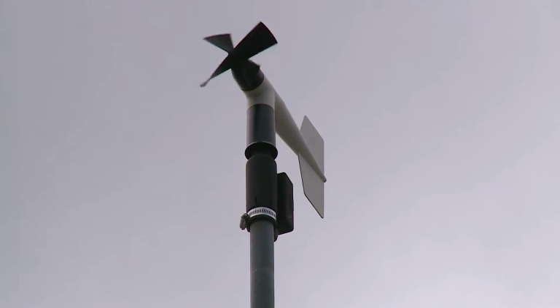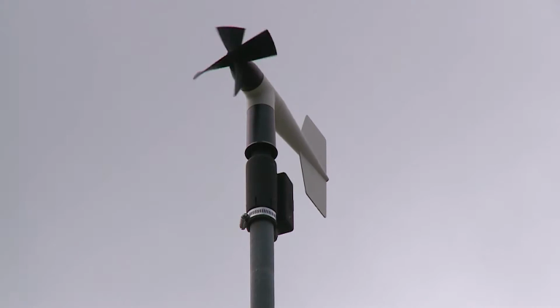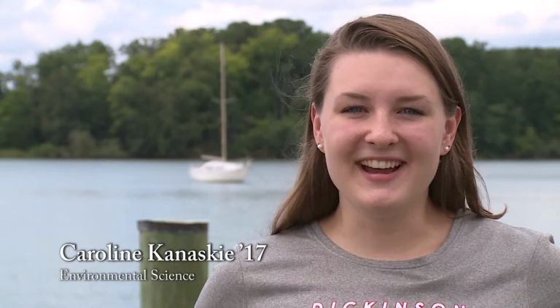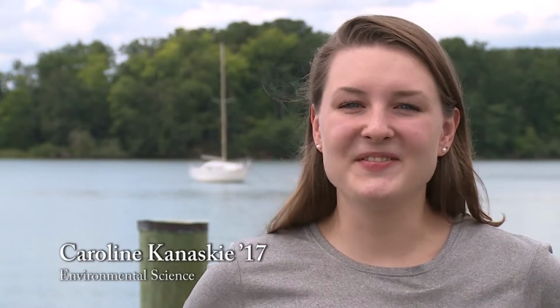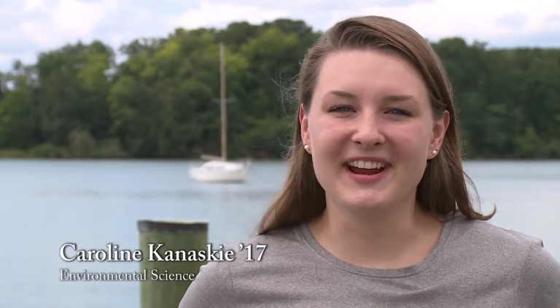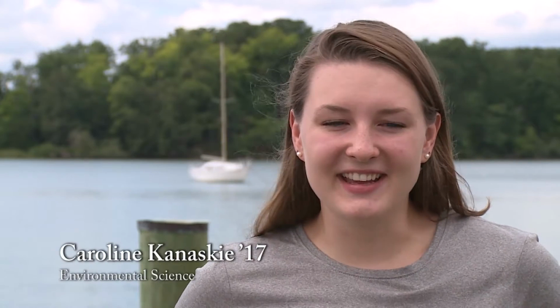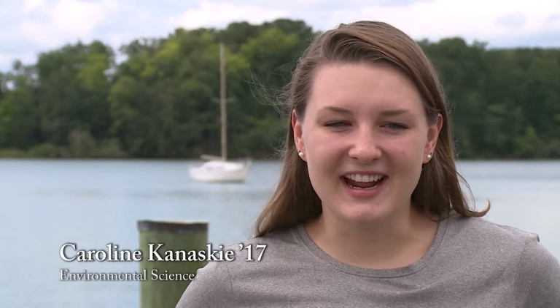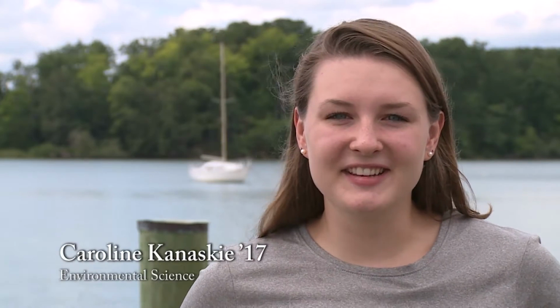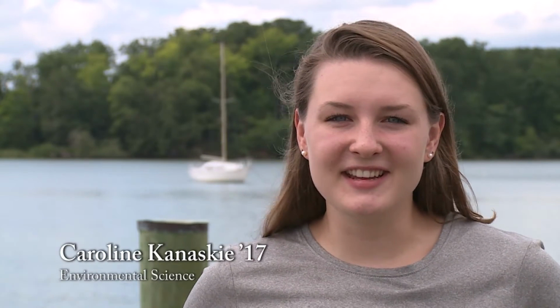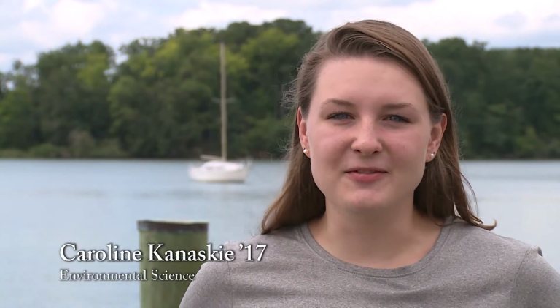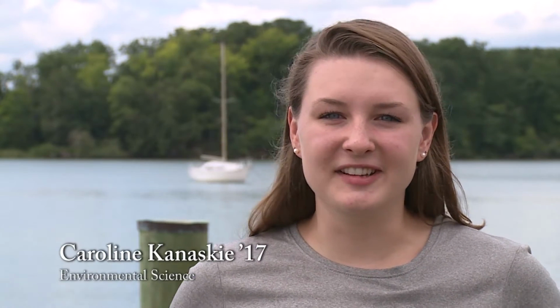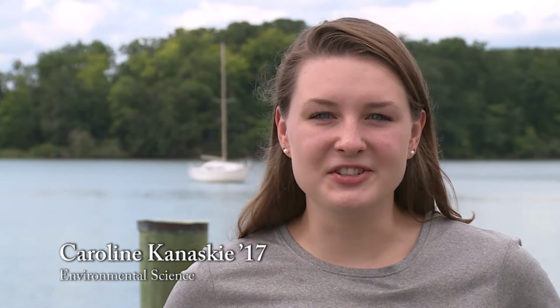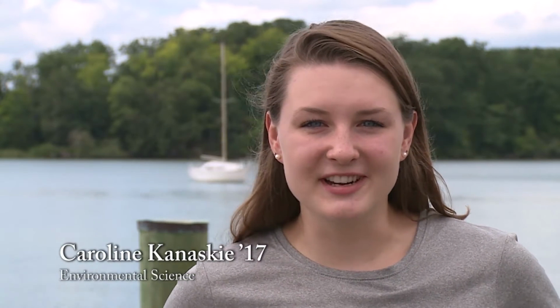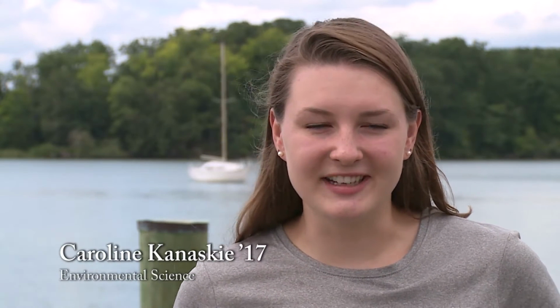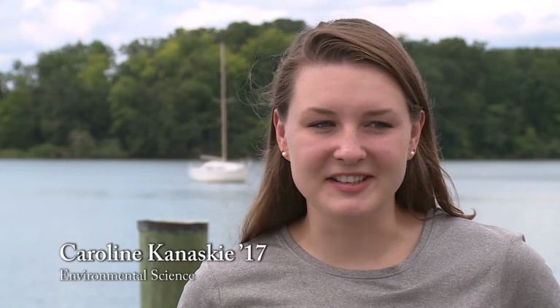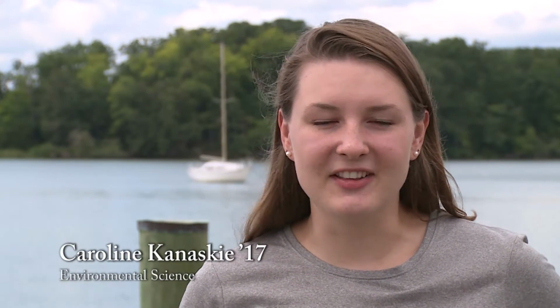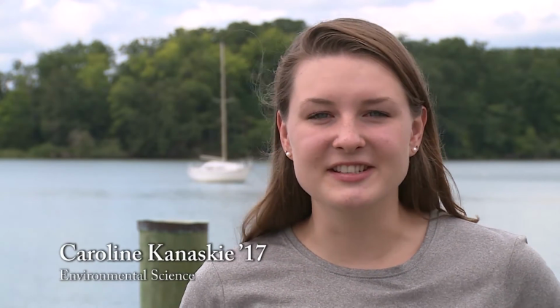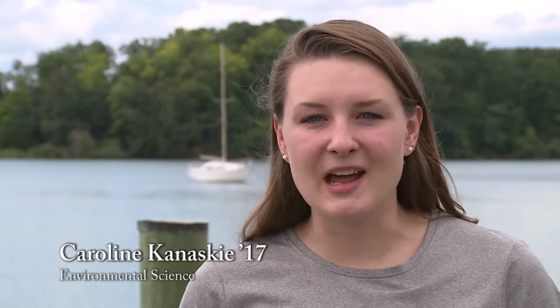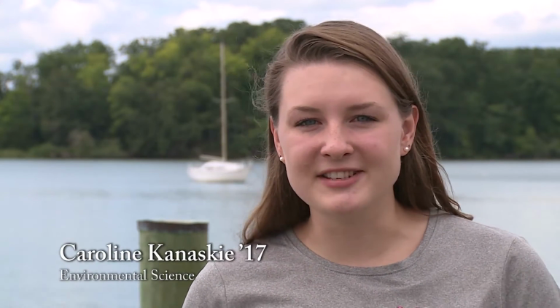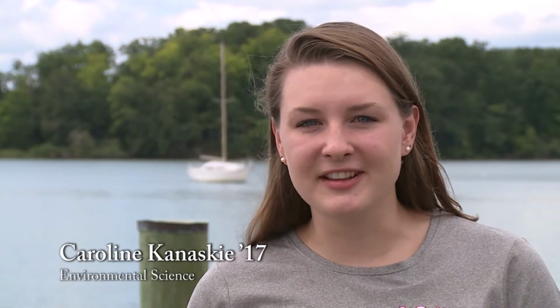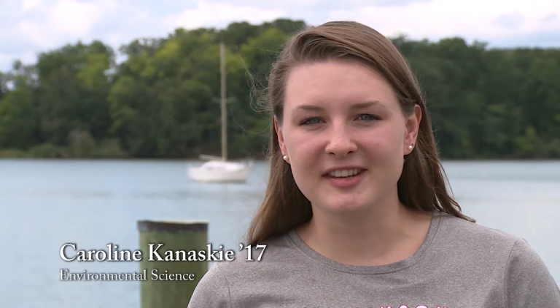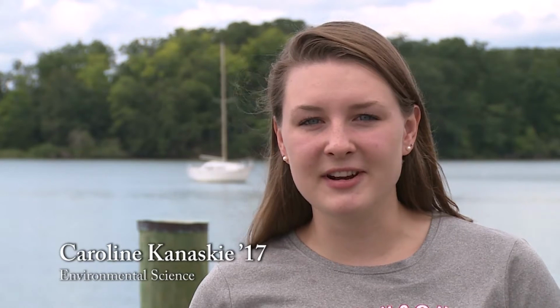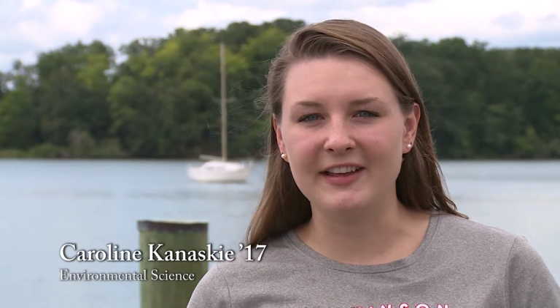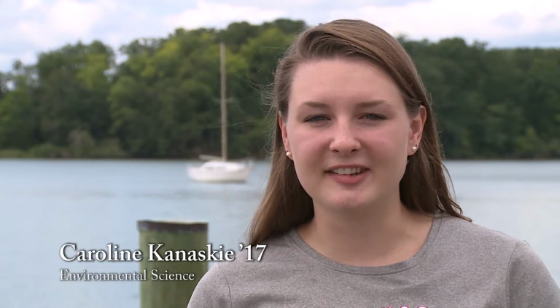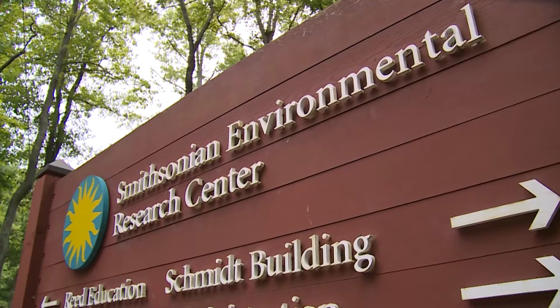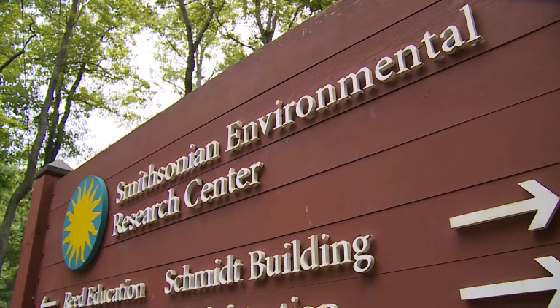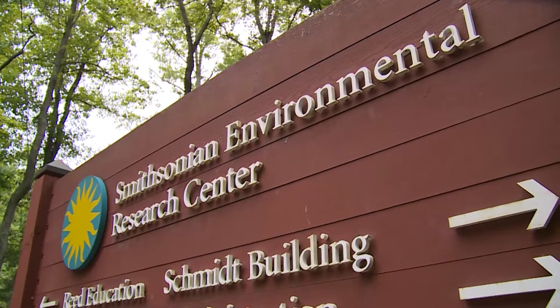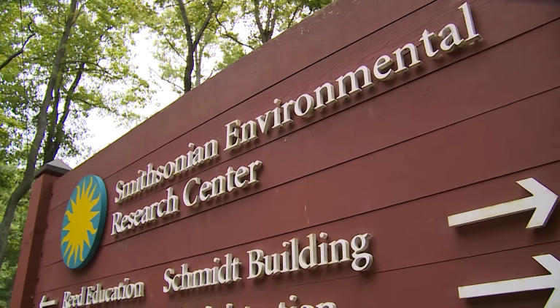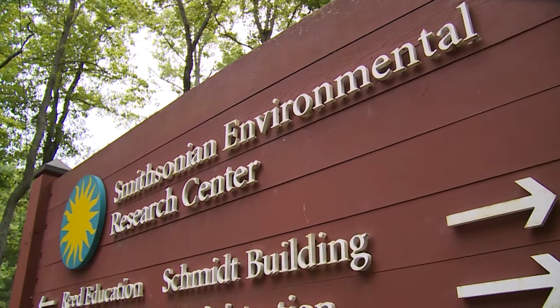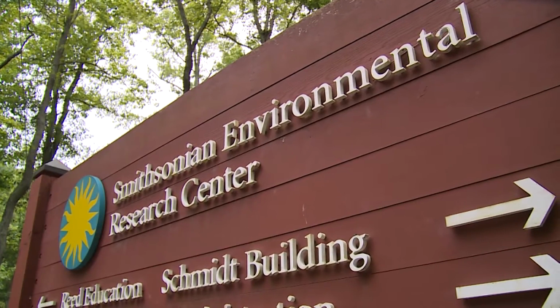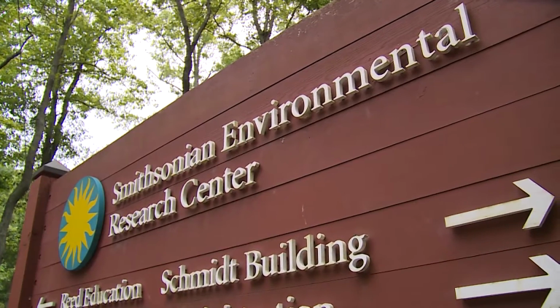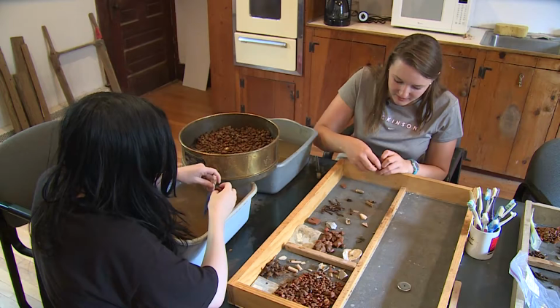Hi, I'm Caroline Kanasky, a rising junior at Dickinson College, and I'm interning this summer at the Smithsonian Environmental Research Center.